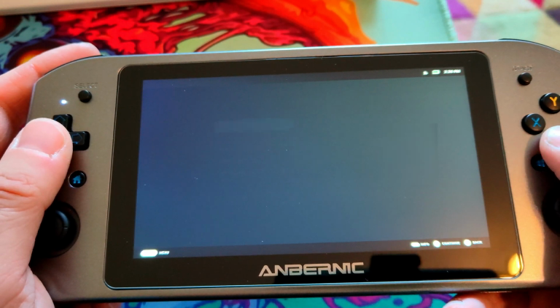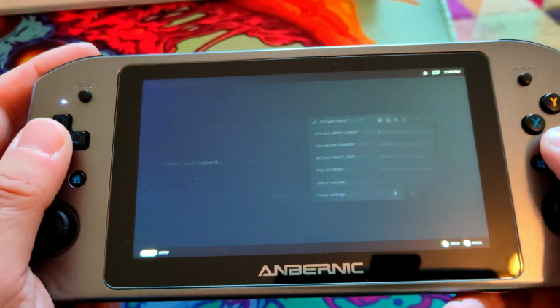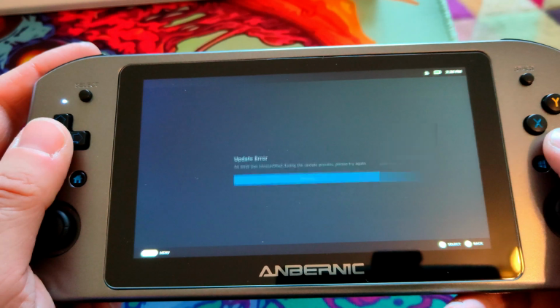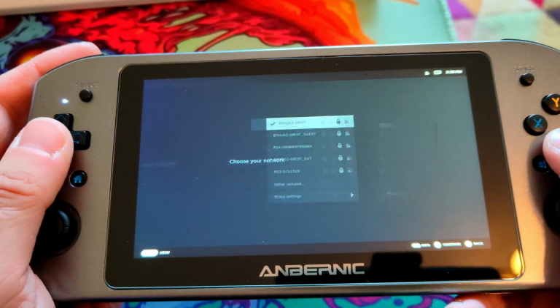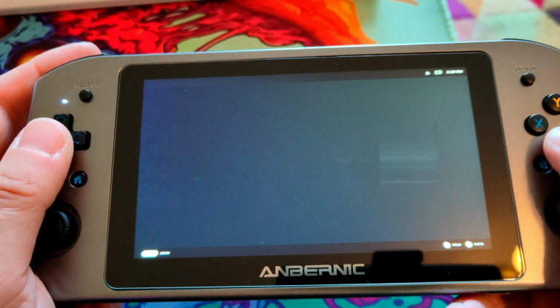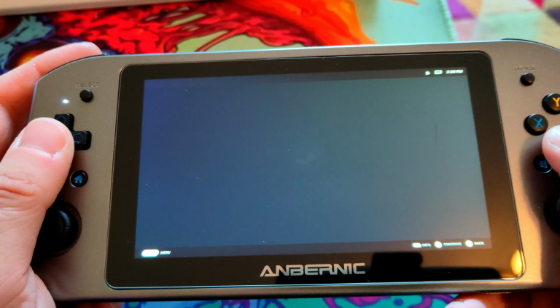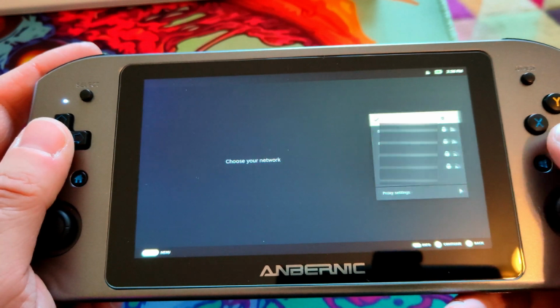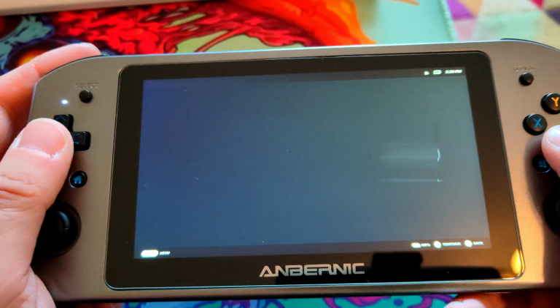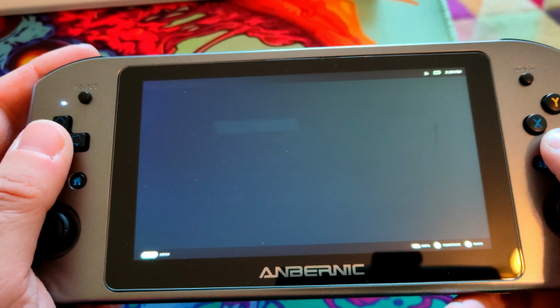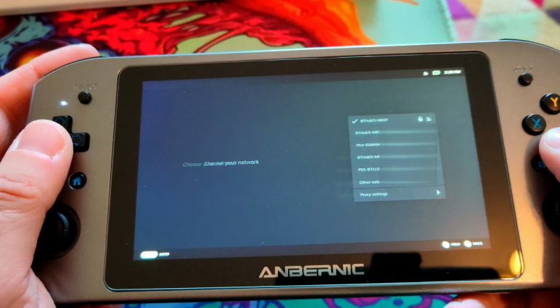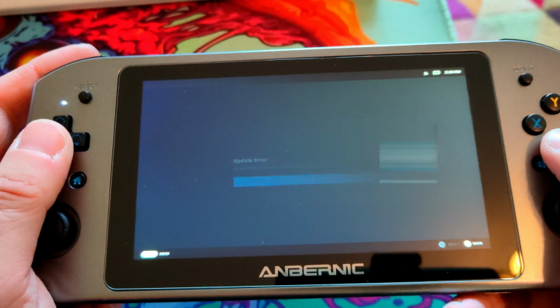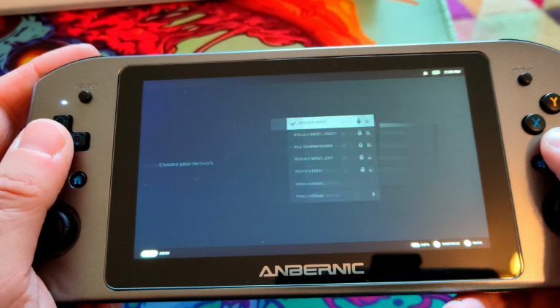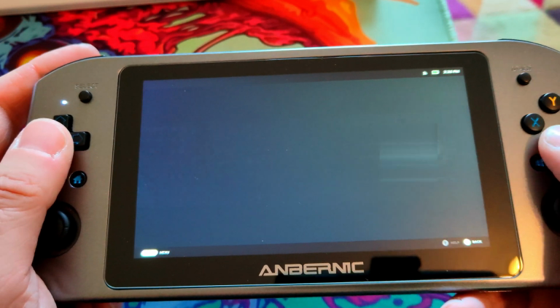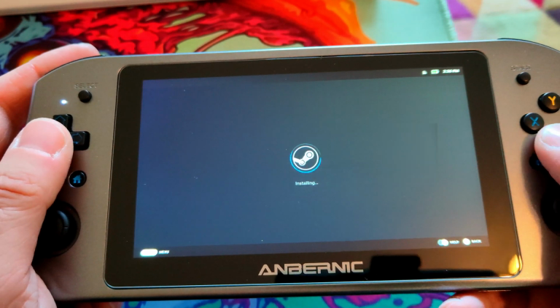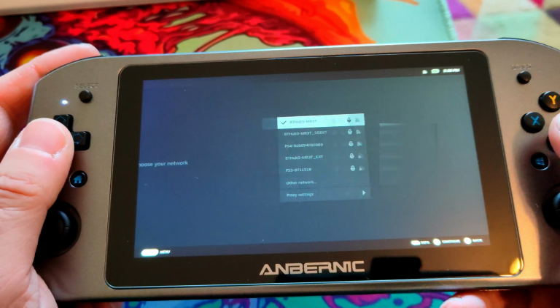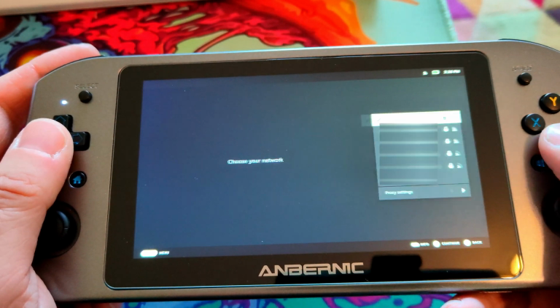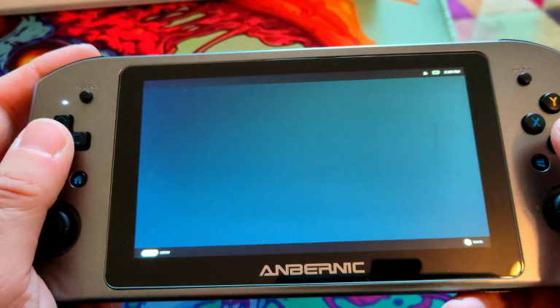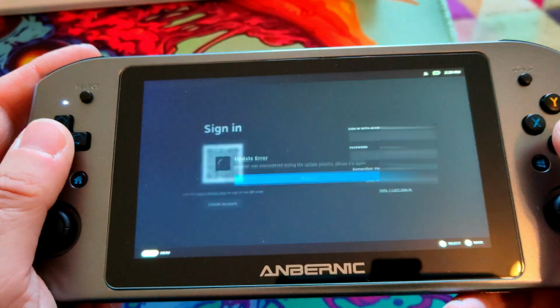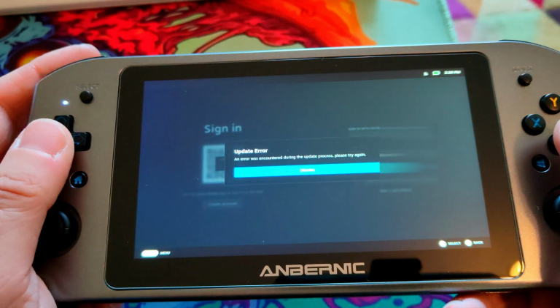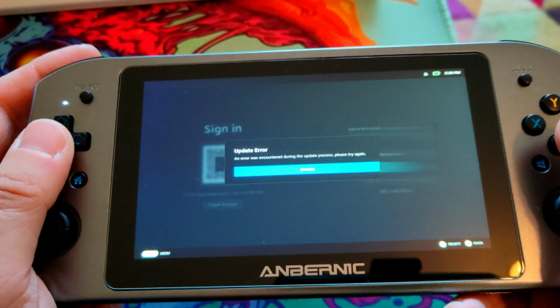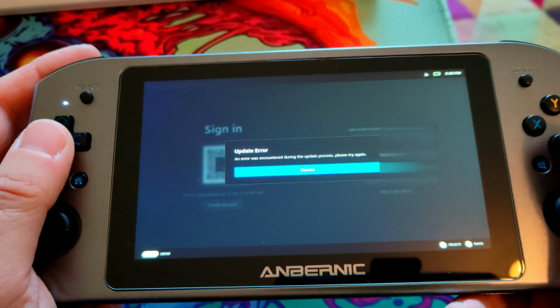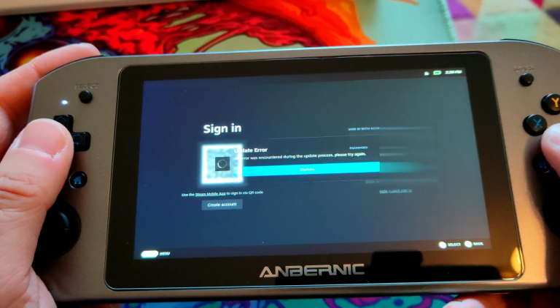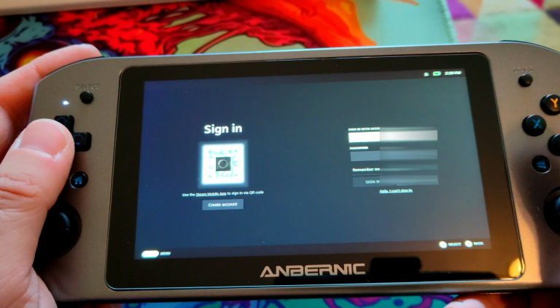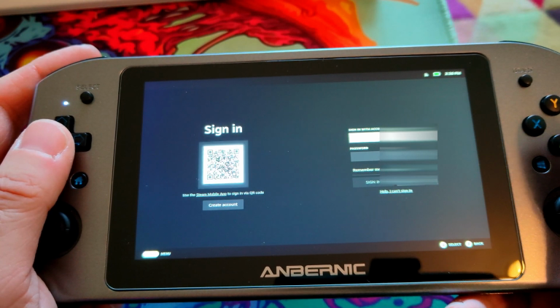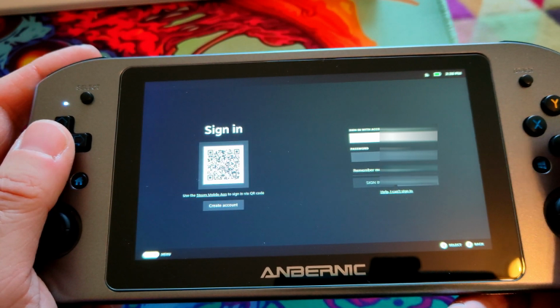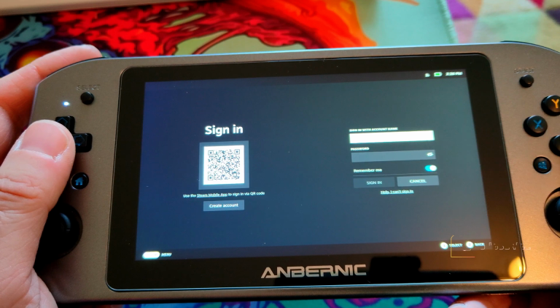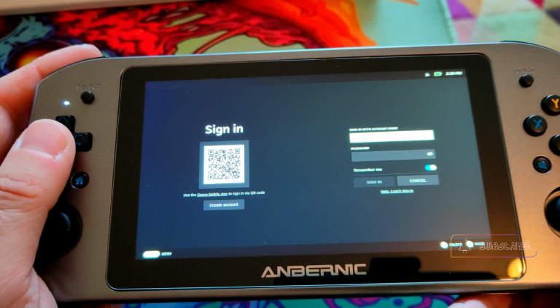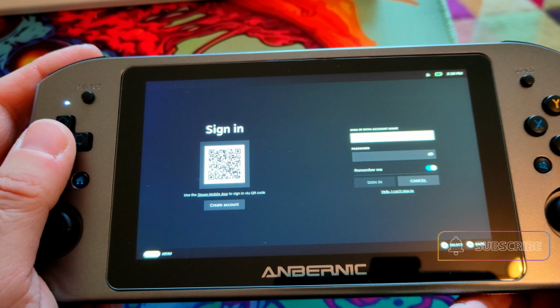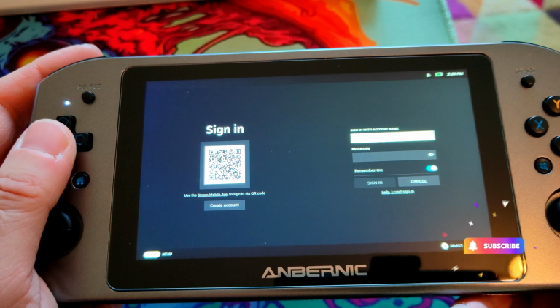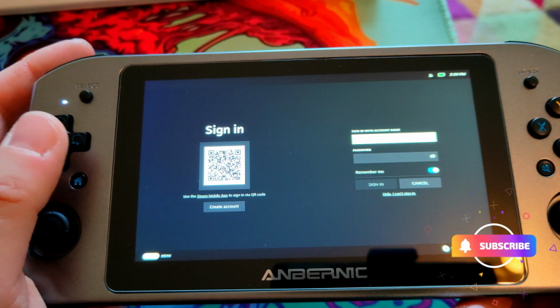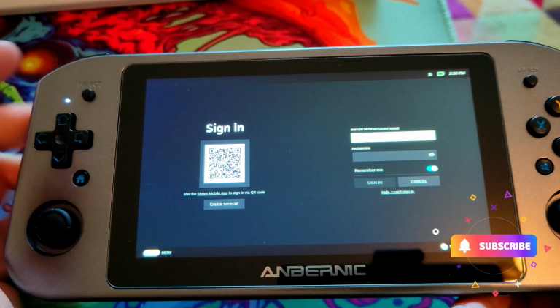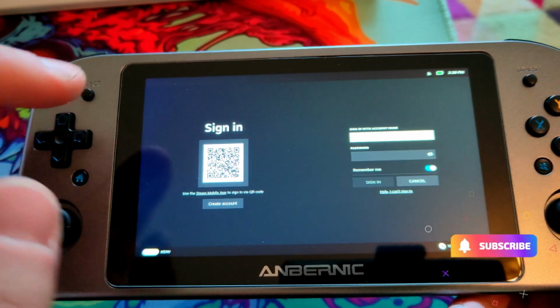However, it's been suggested to just spam the A button like crazy and it eventually works. Just keep spamming. Hopefully it'll work. There you go — now it's working.